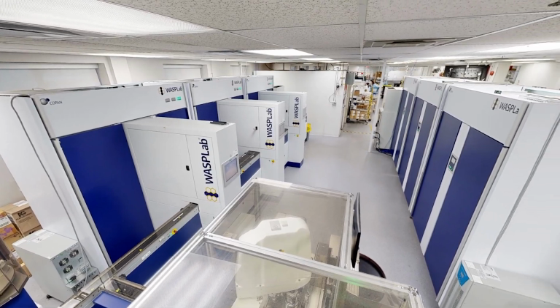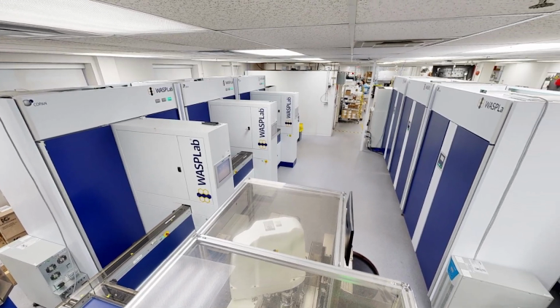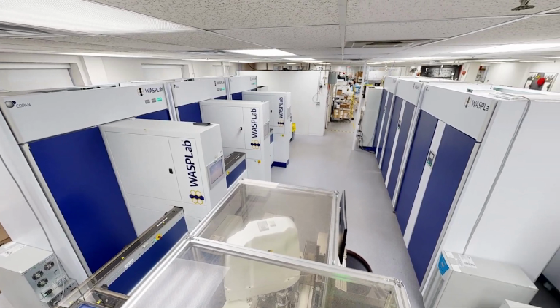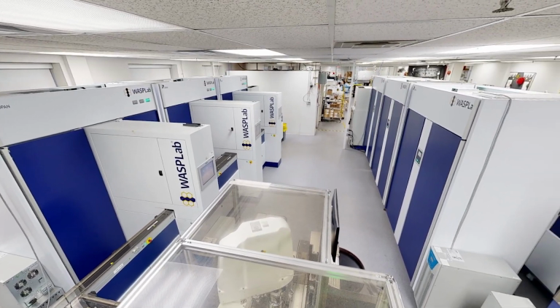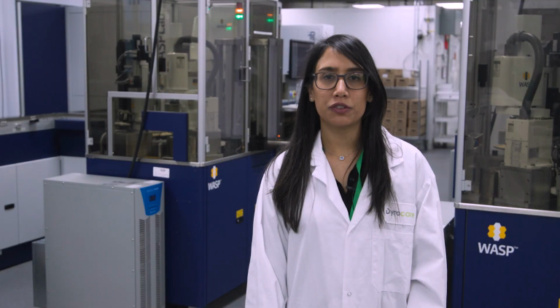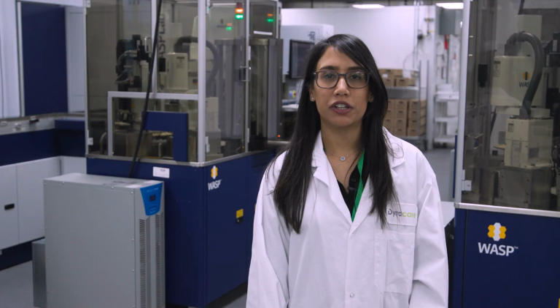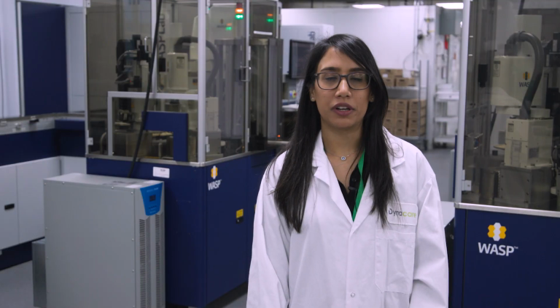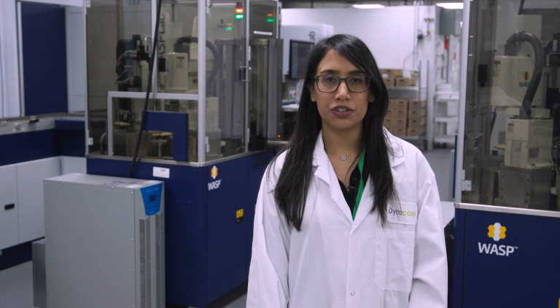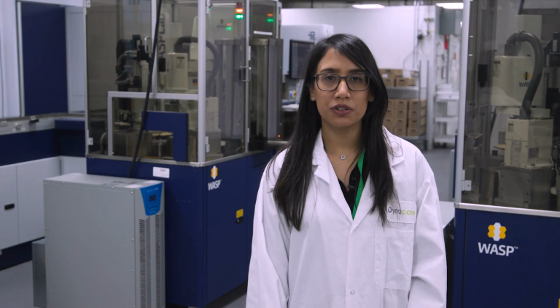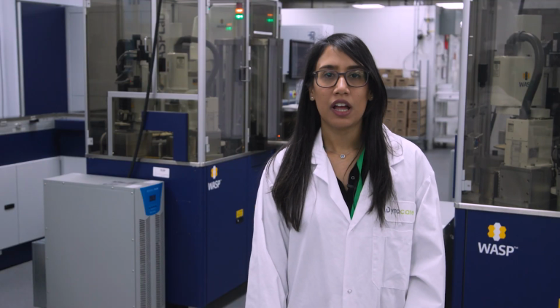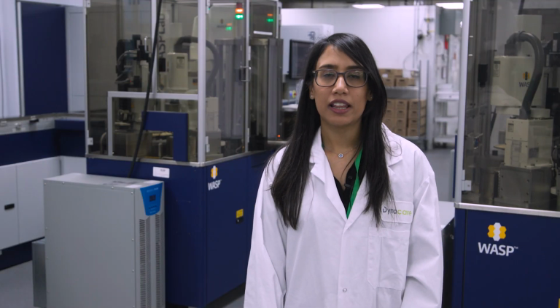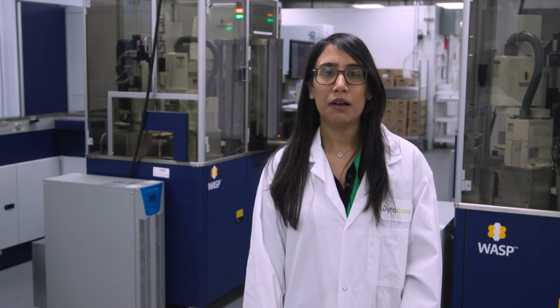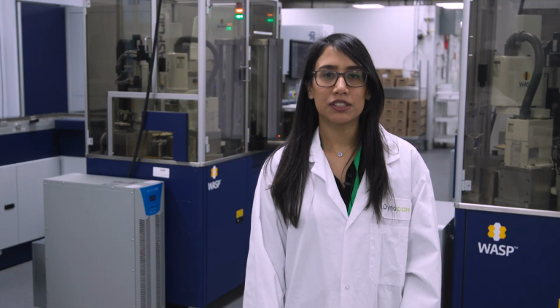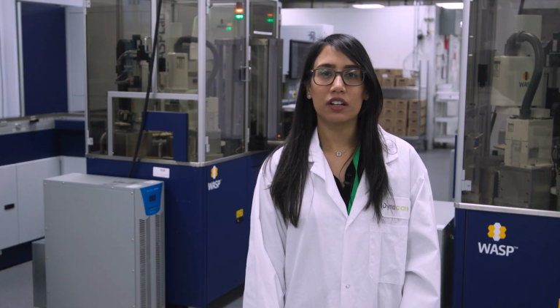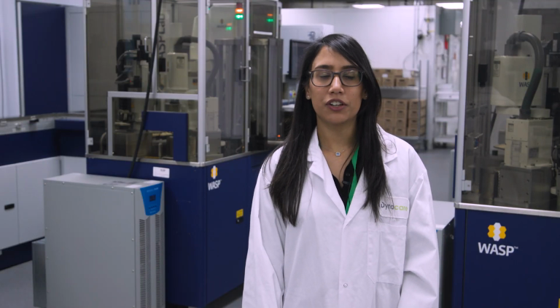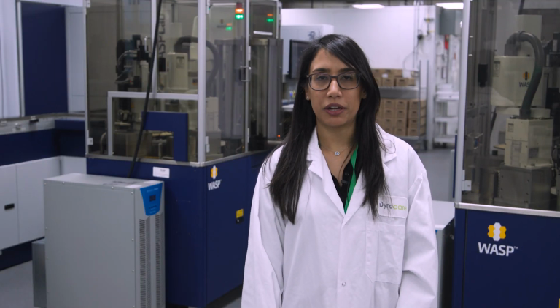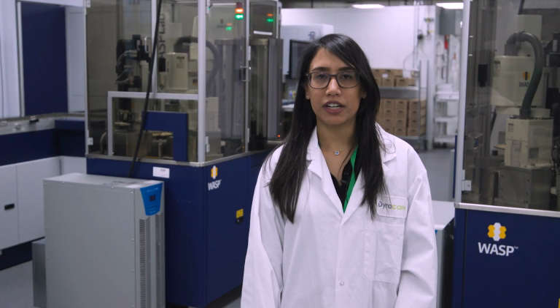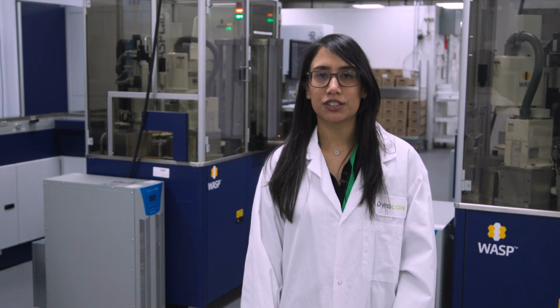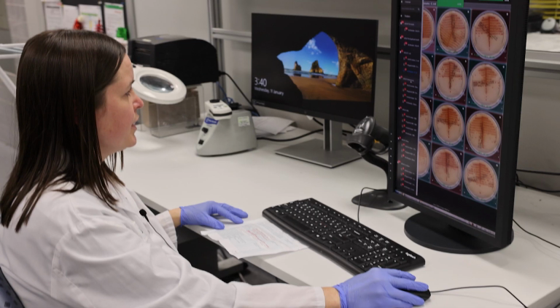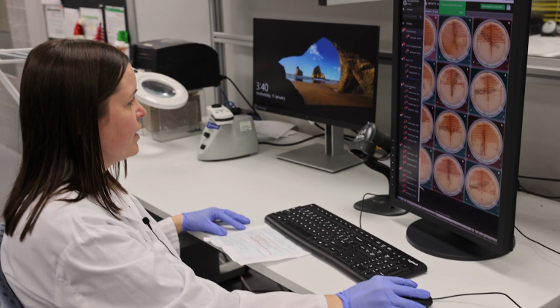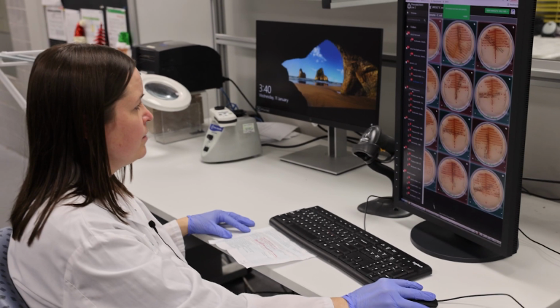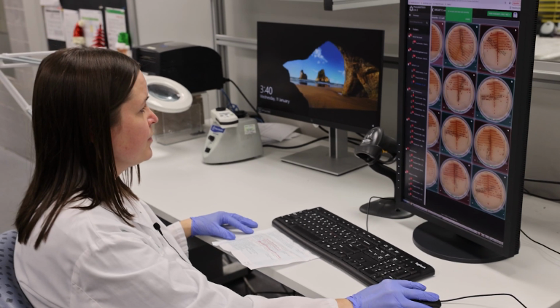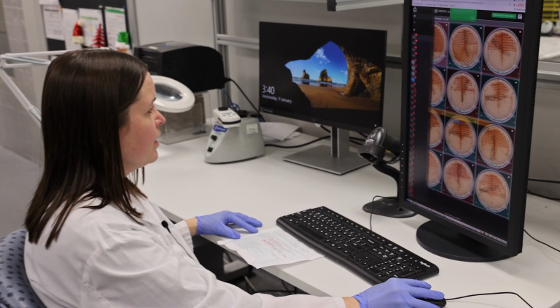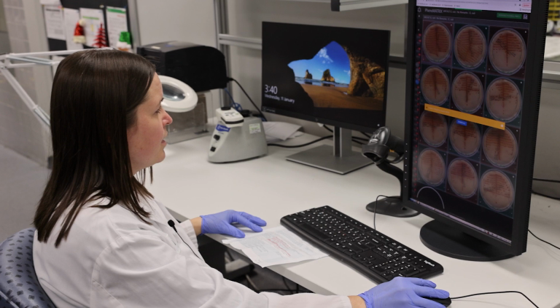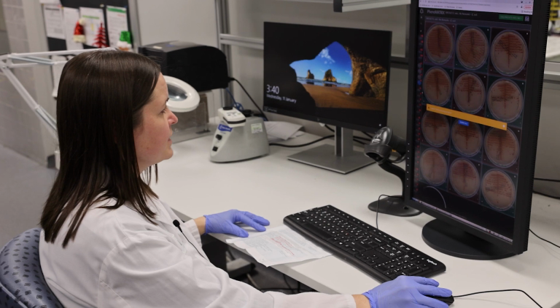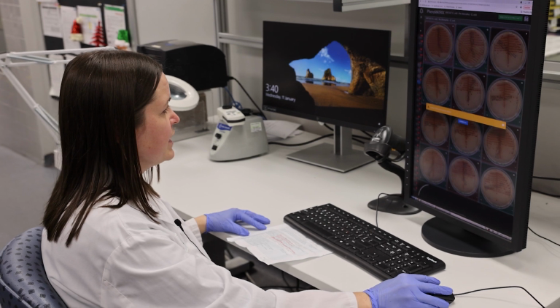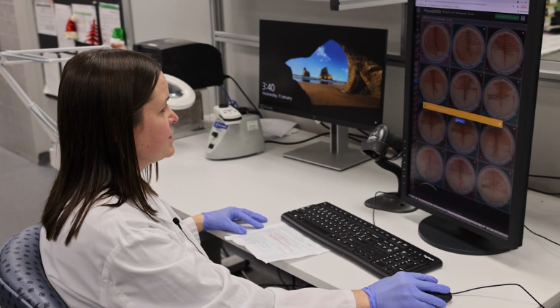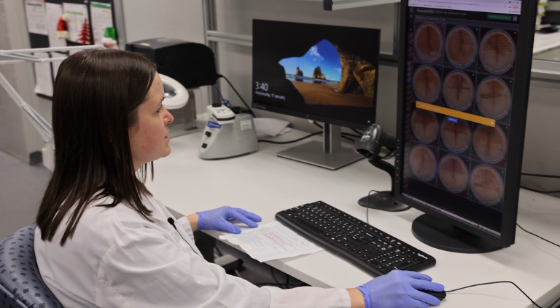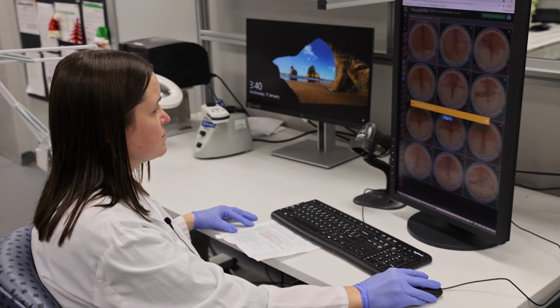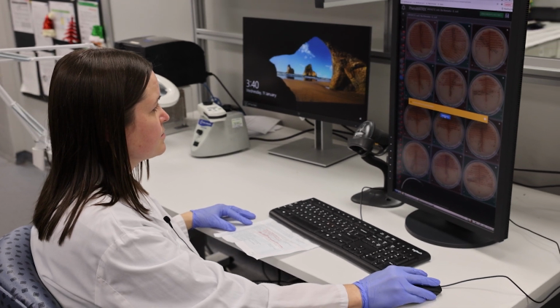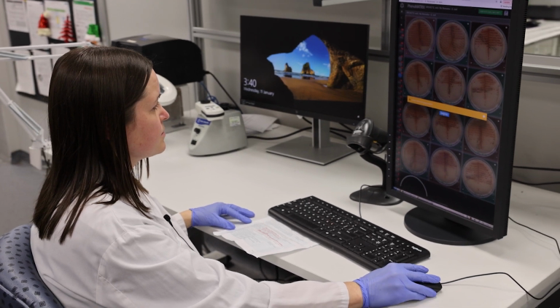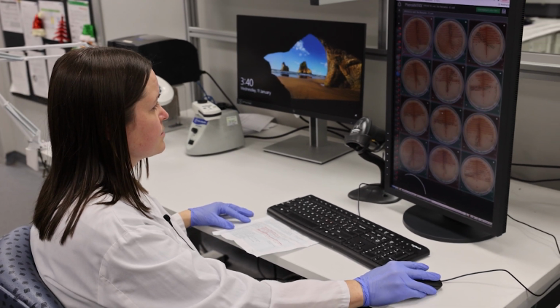Then, in September of 2022, the lab installed Phenomatrix, Copan's revolutionary artificial intelligence software.